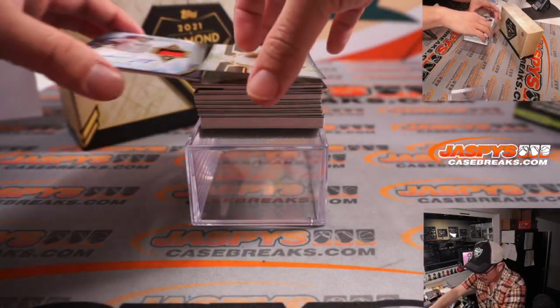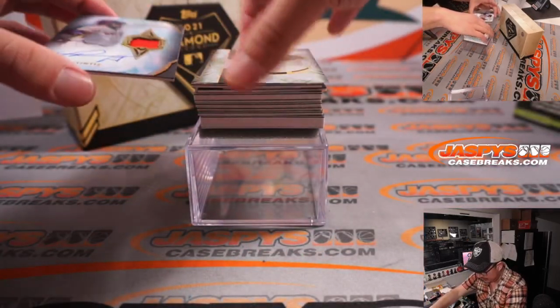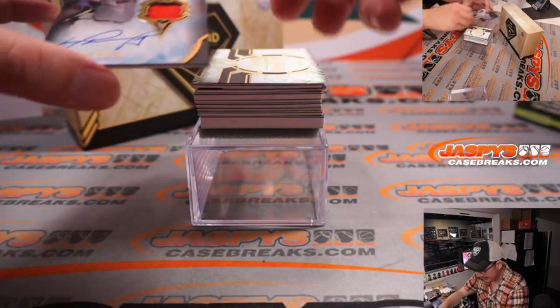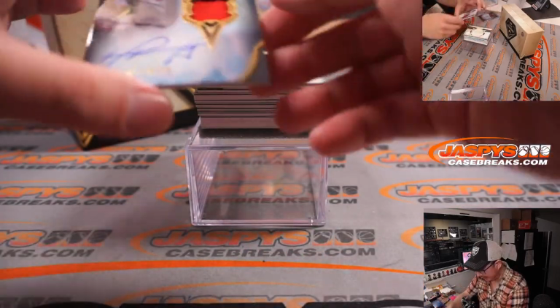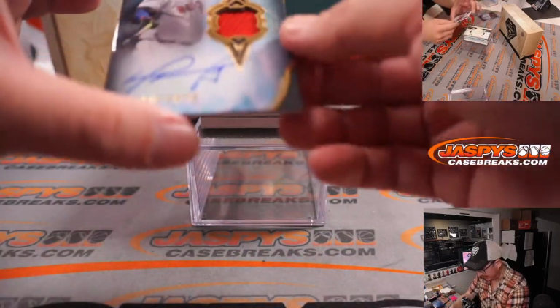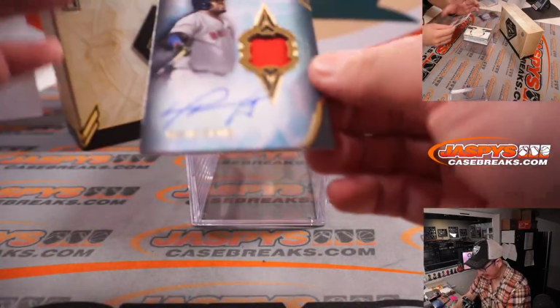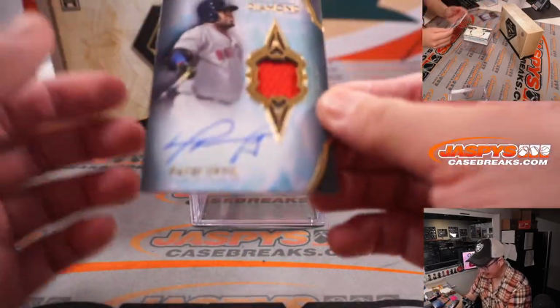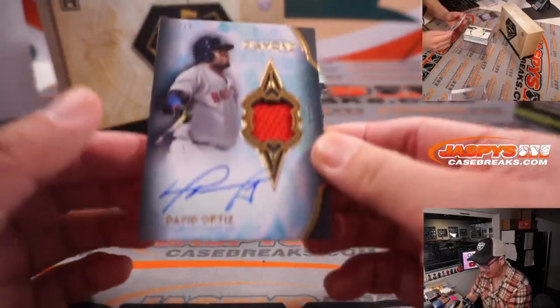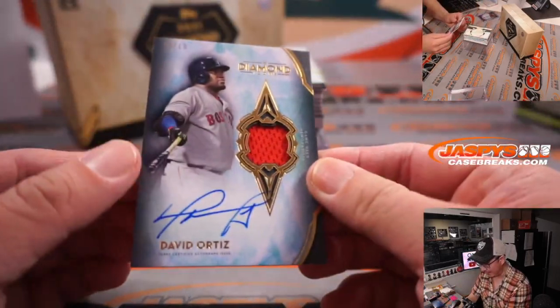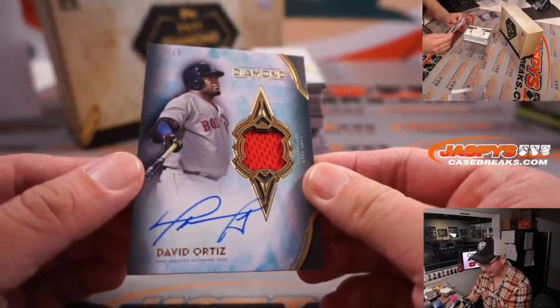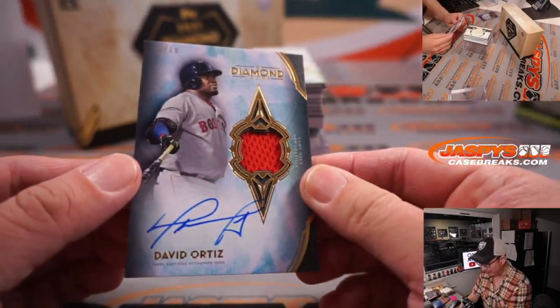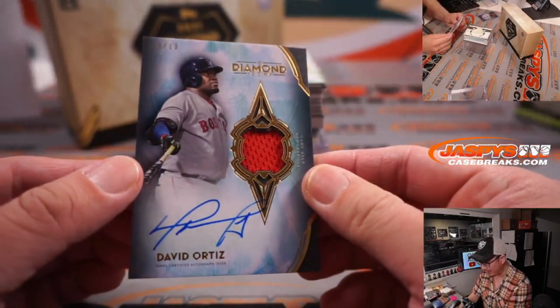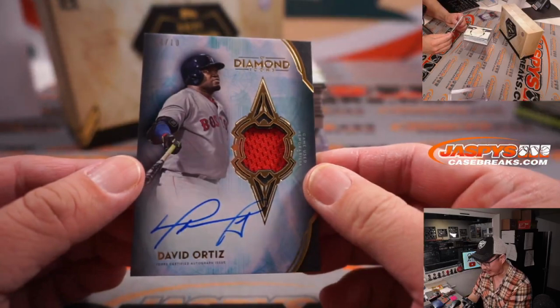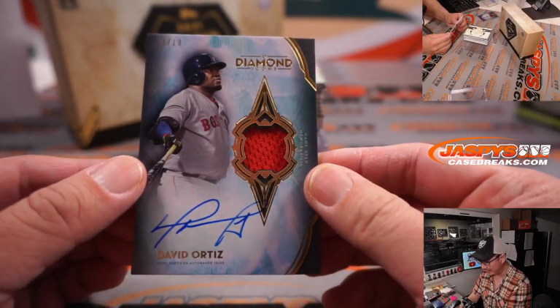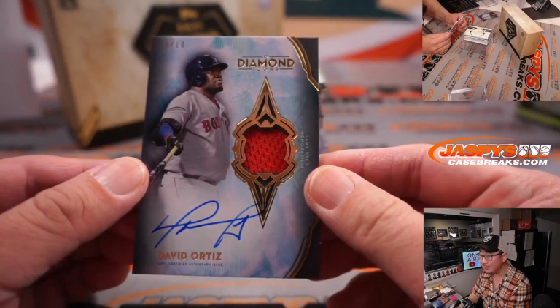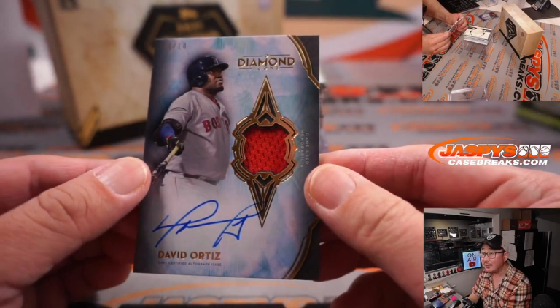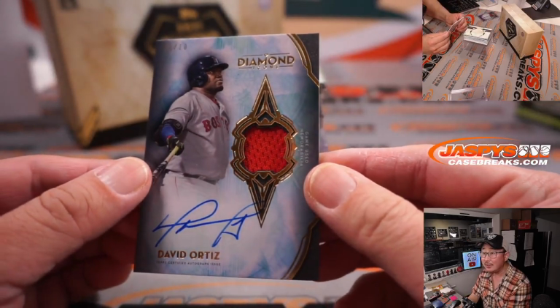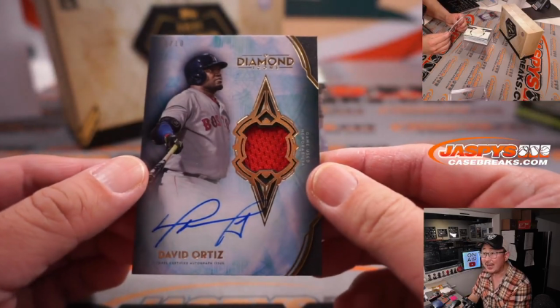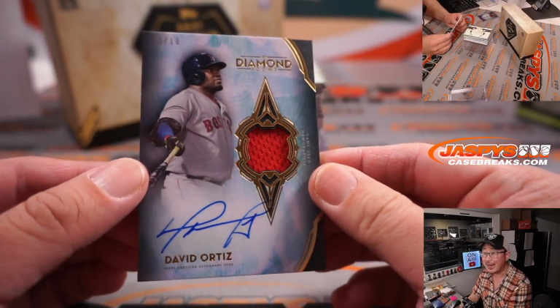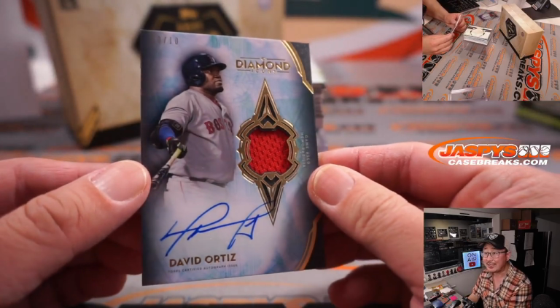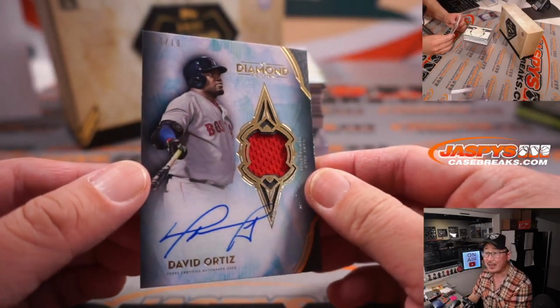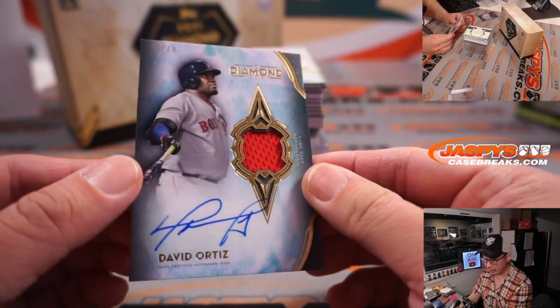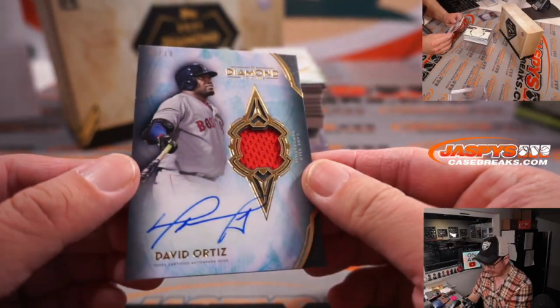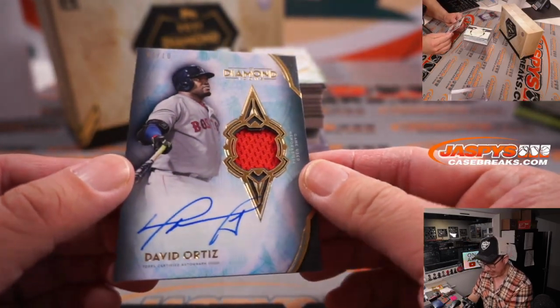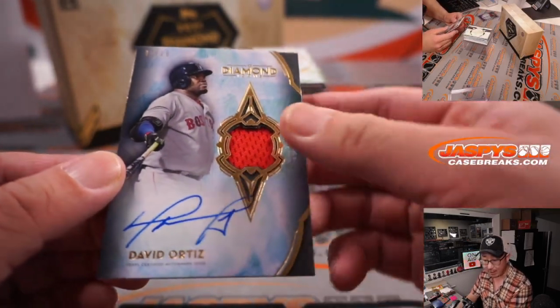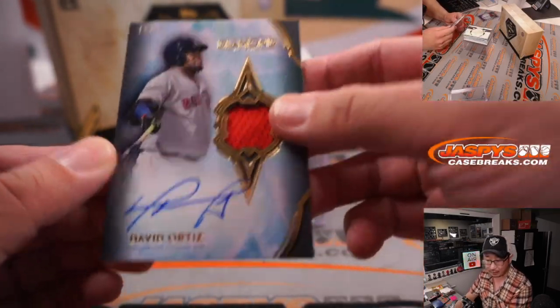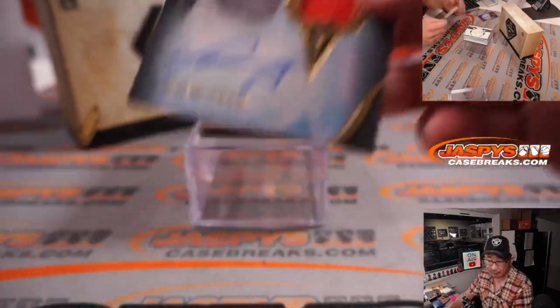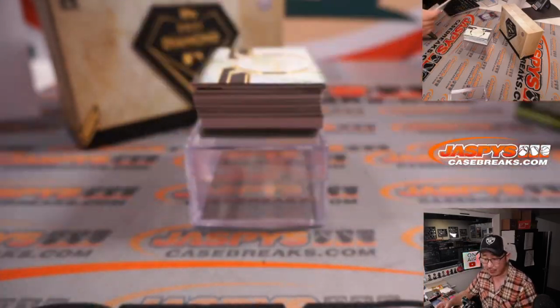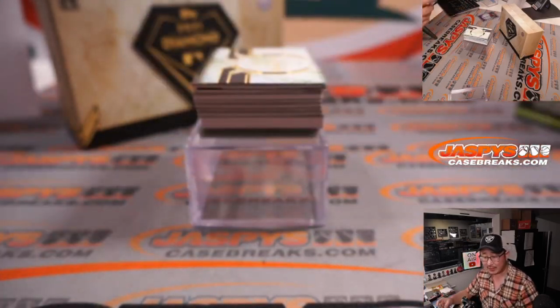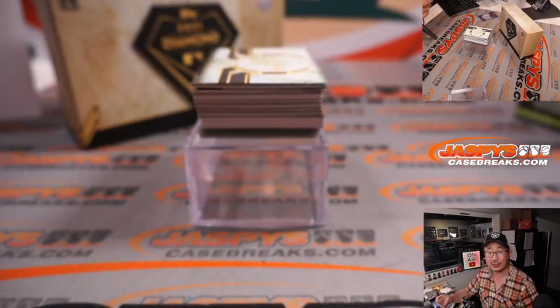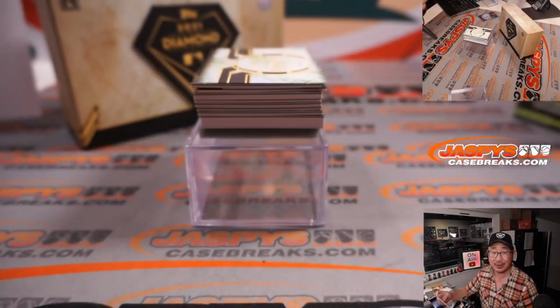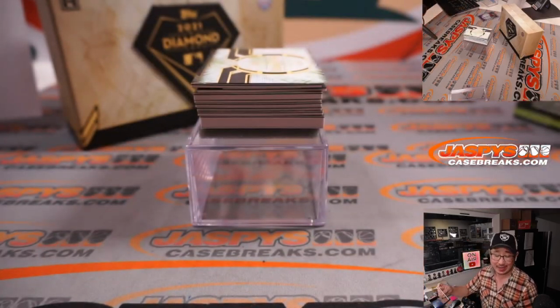Next up is Hall of Famer David Ortiz, ten out of ten — jersey and autograph for the Red Sox. That's Jonathan Kent.